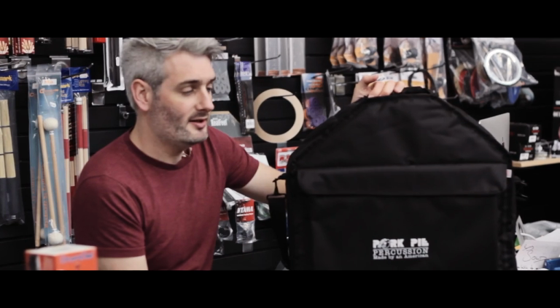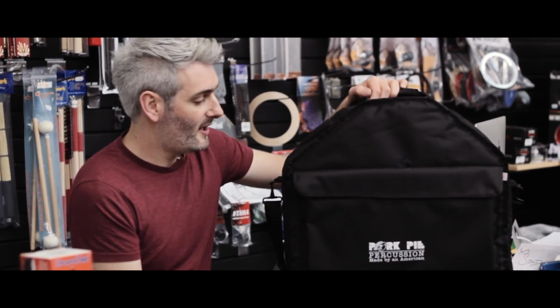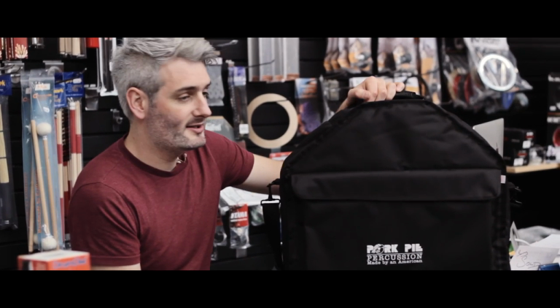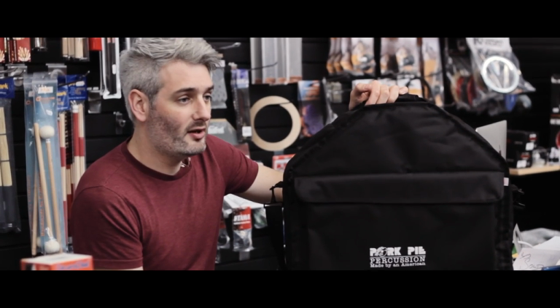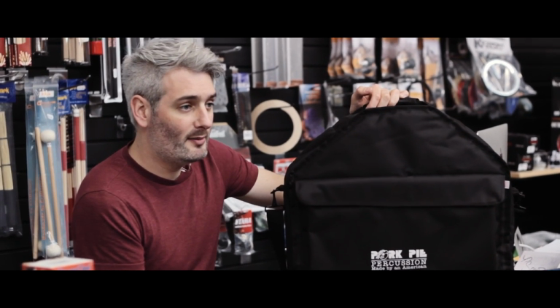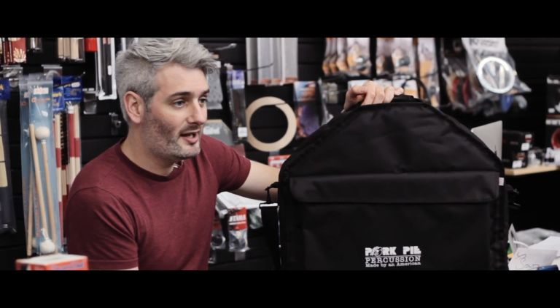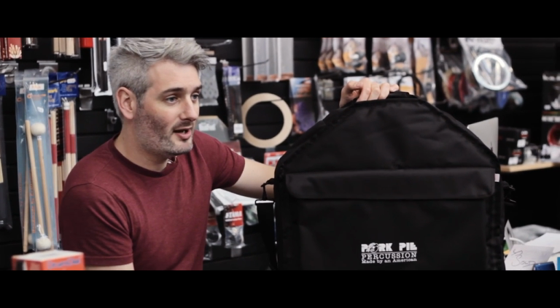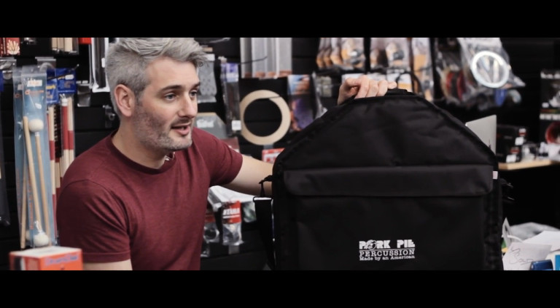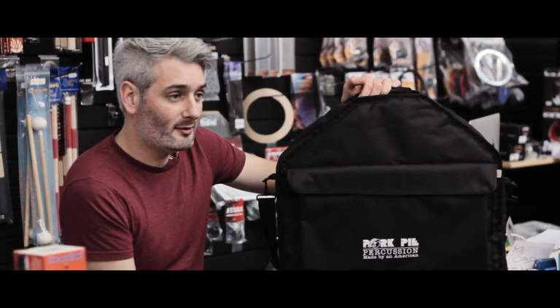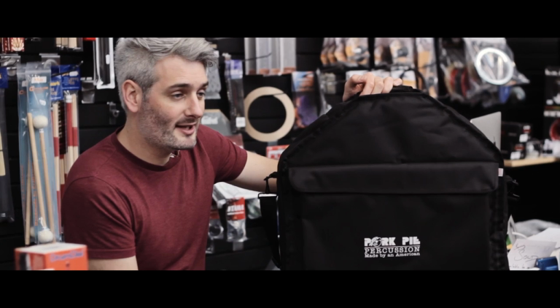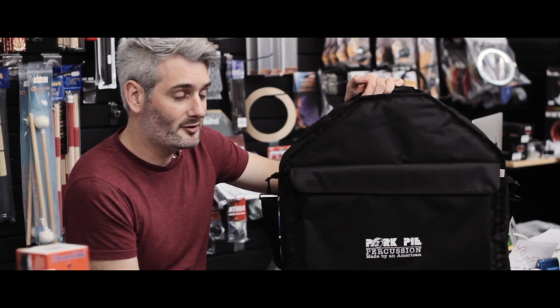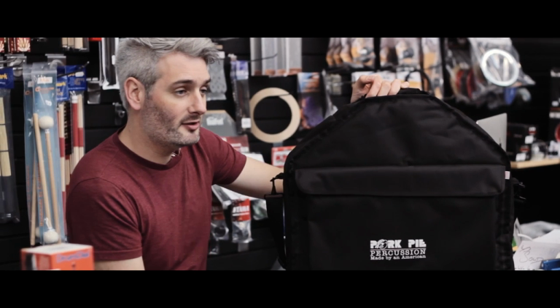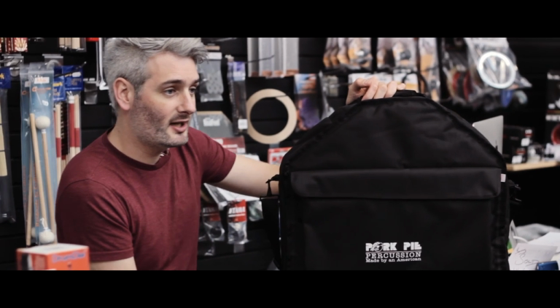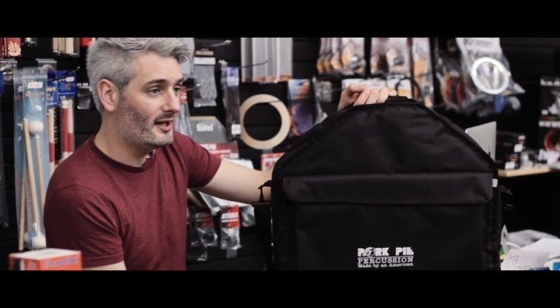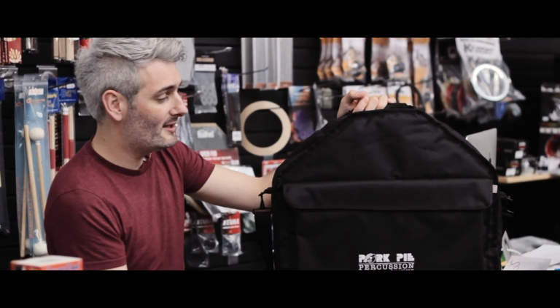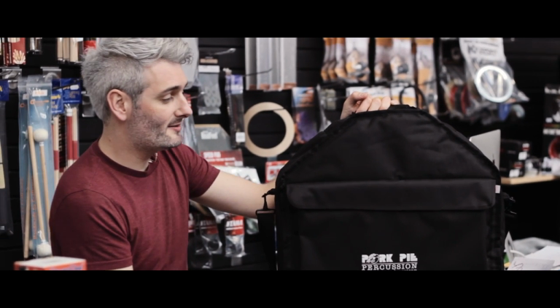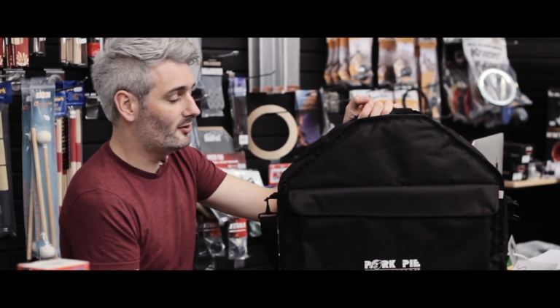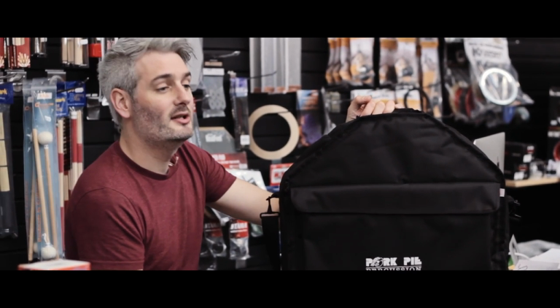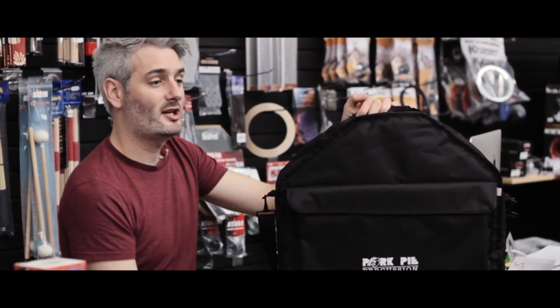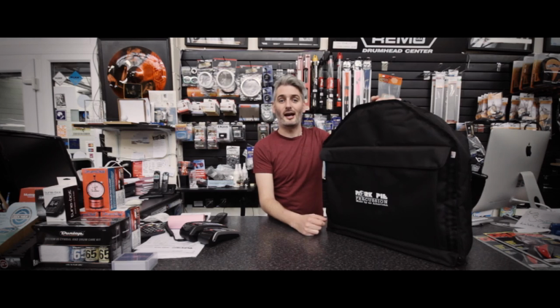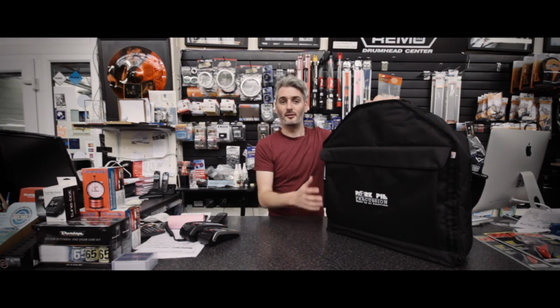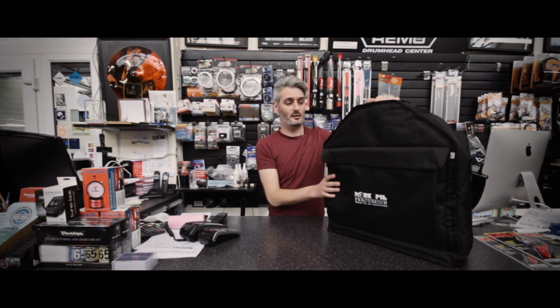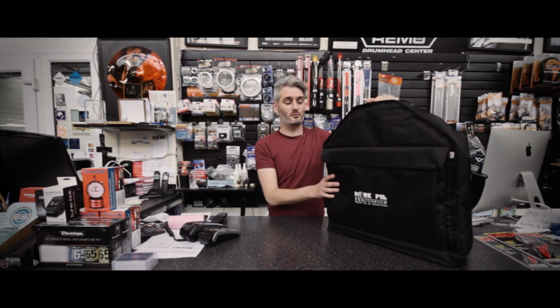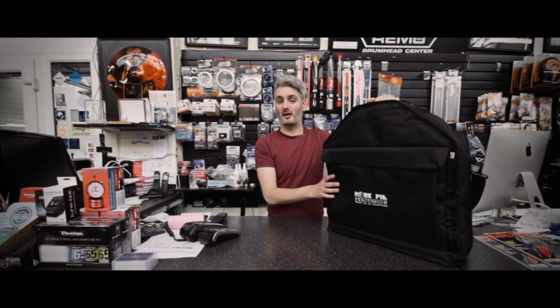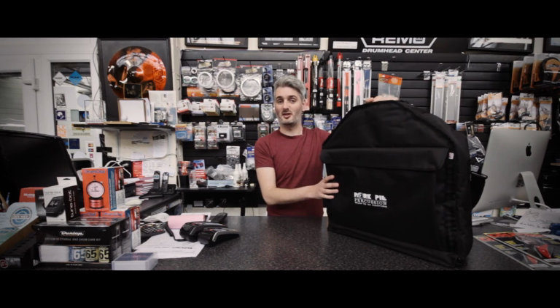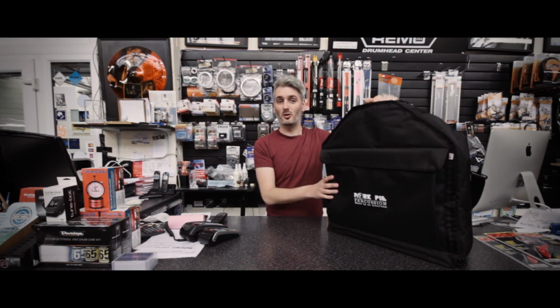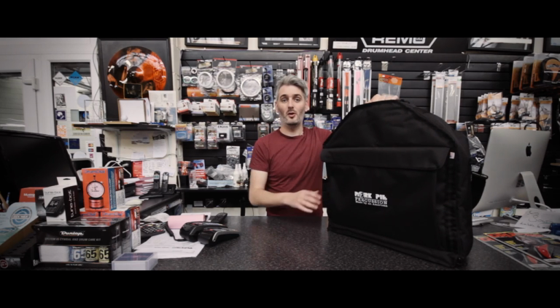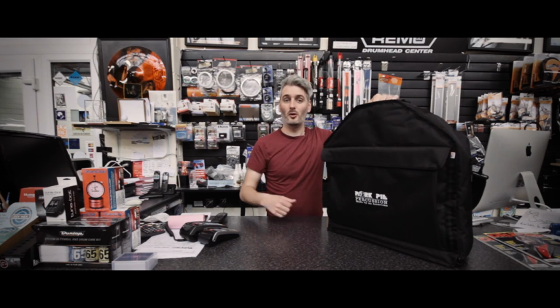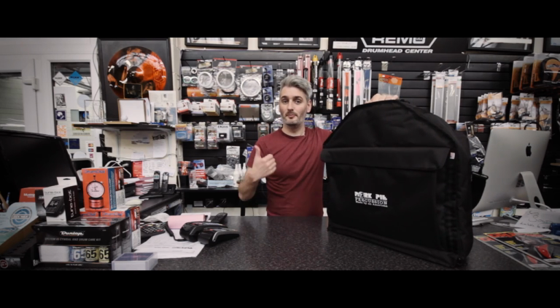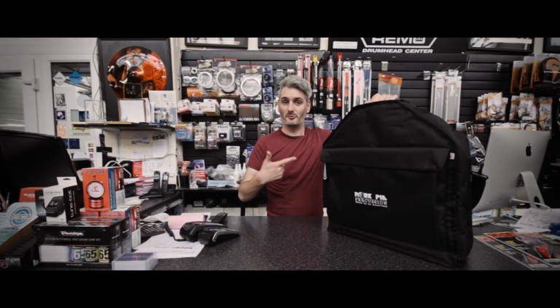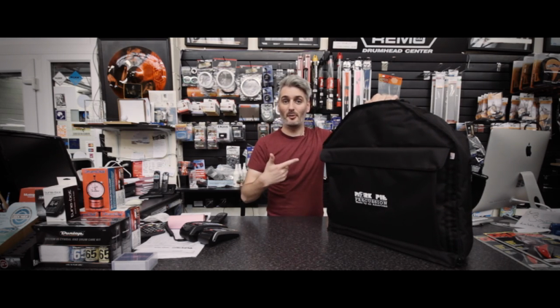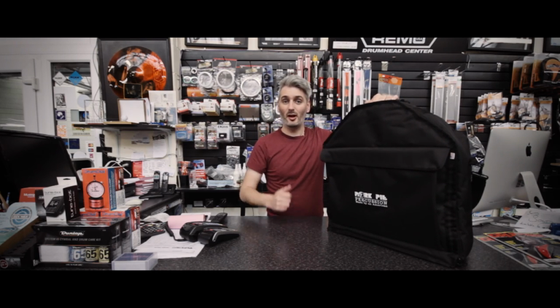This bag is available now at soundattack.co.uk — in store, check it out, give us a call, or grab it online.